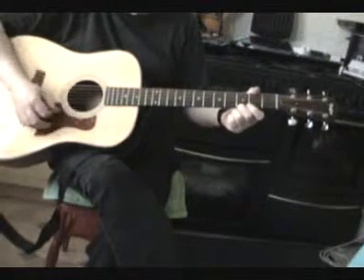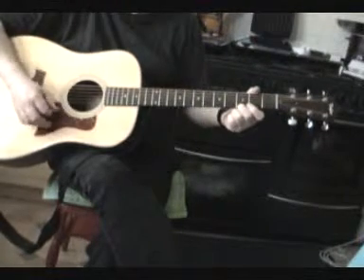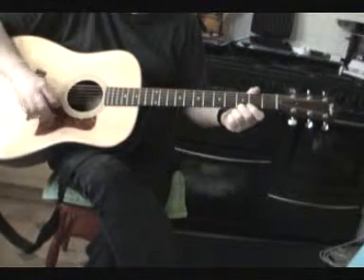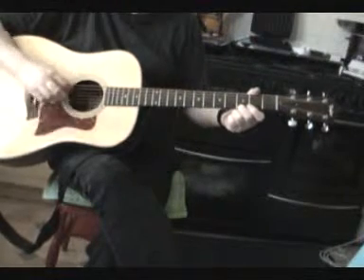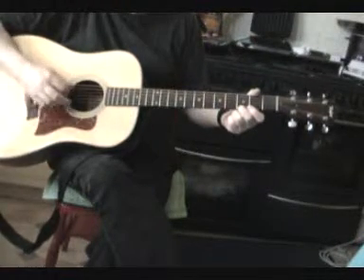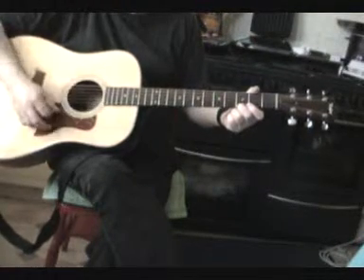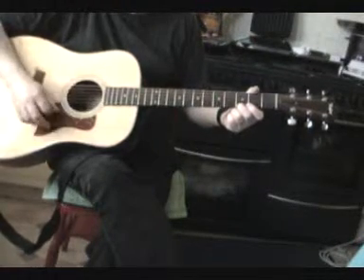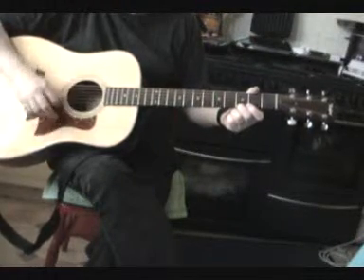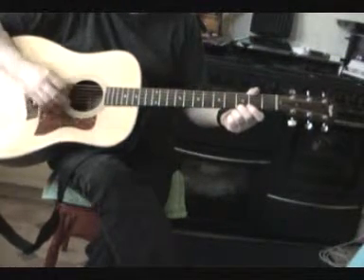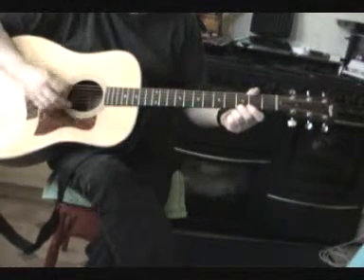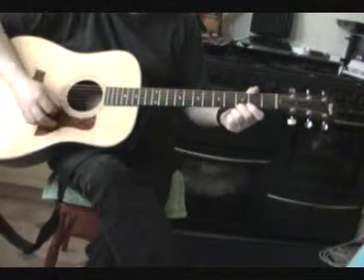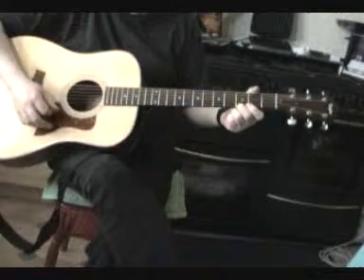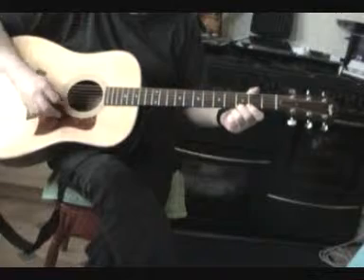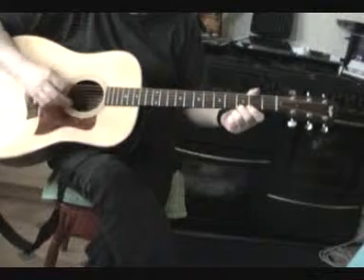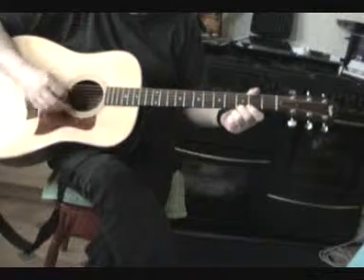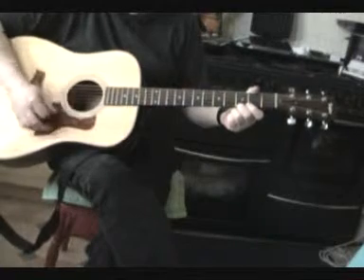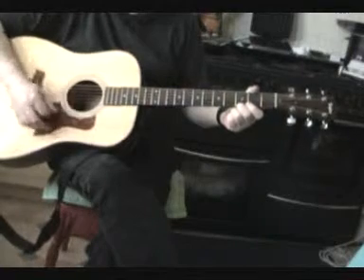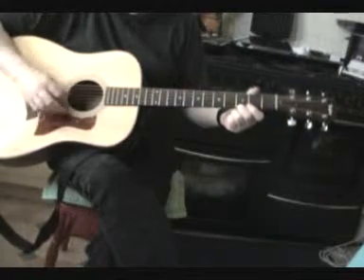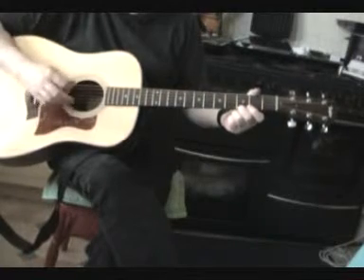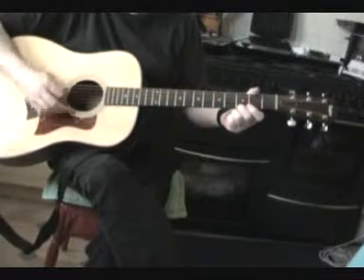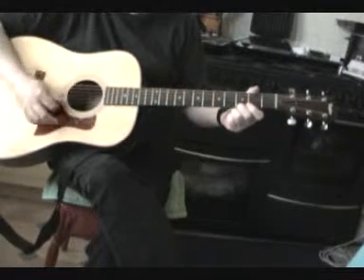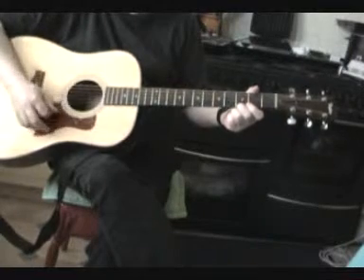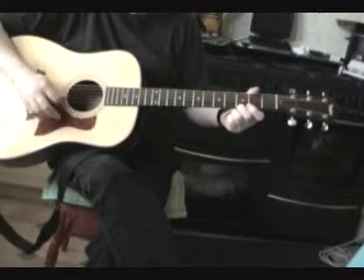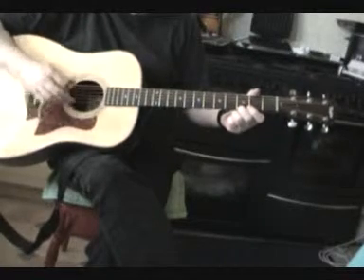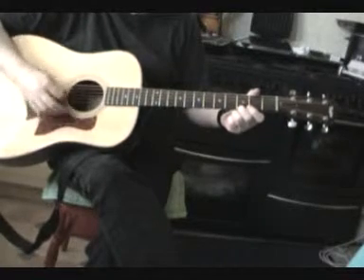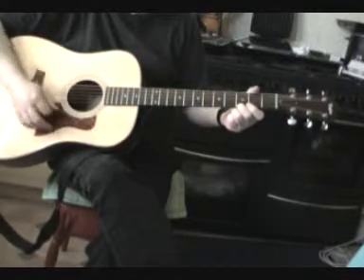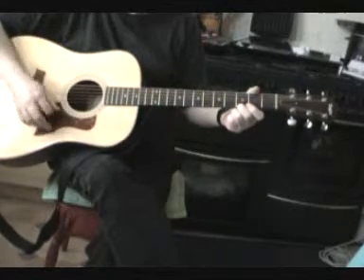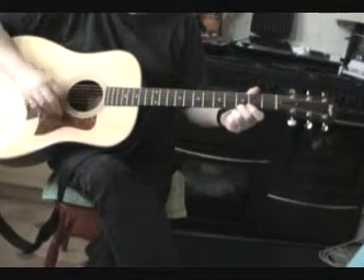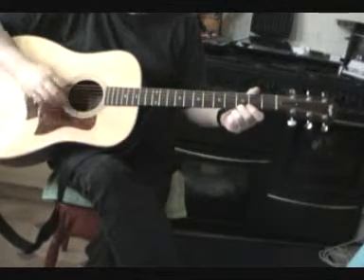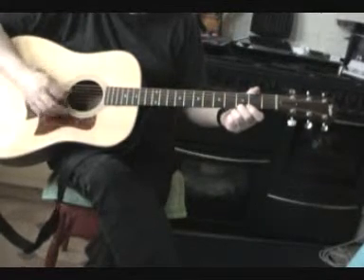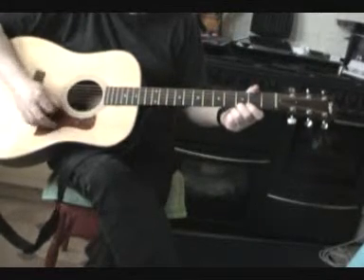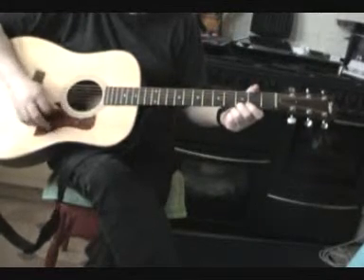Now we're going to do something a little bit more difficult. Not a lot, just a little bit.